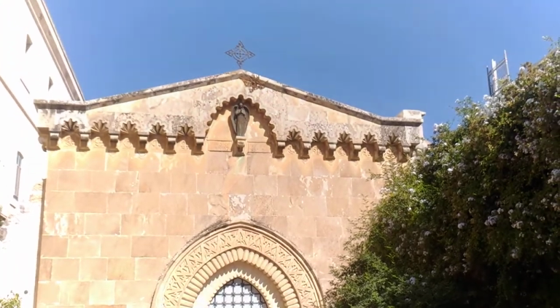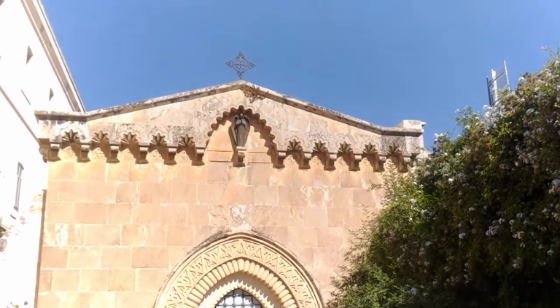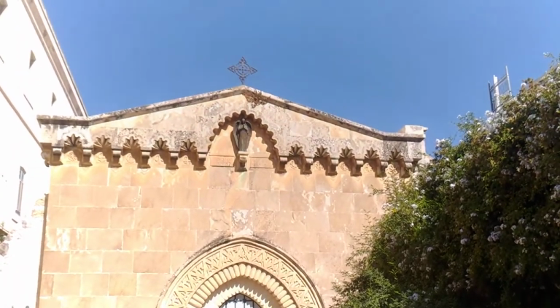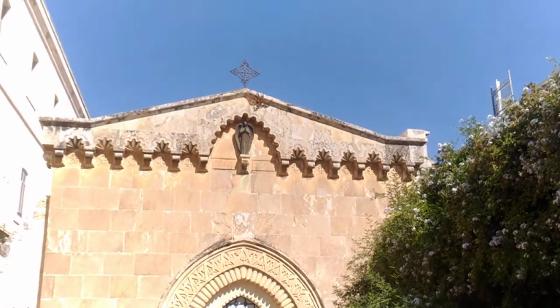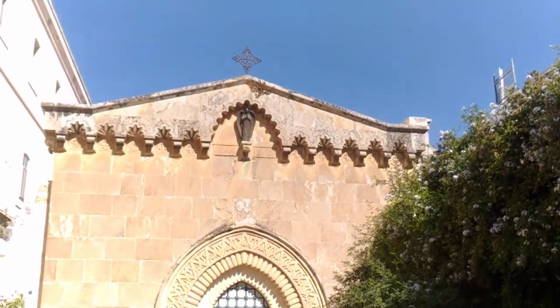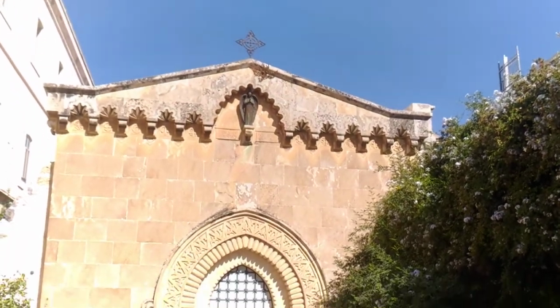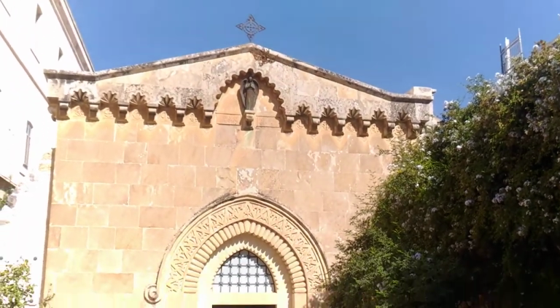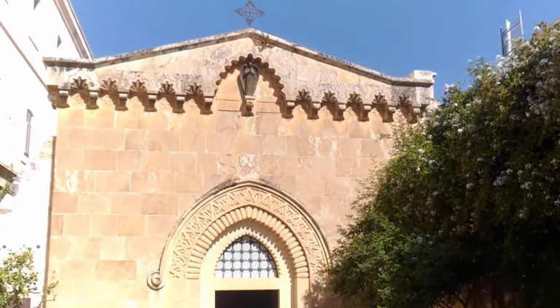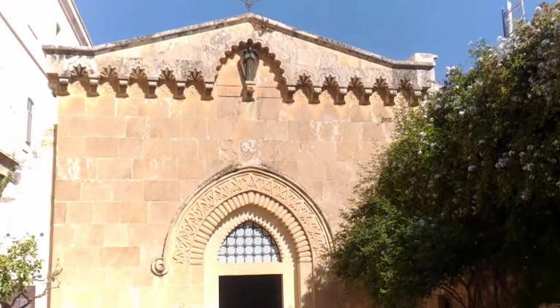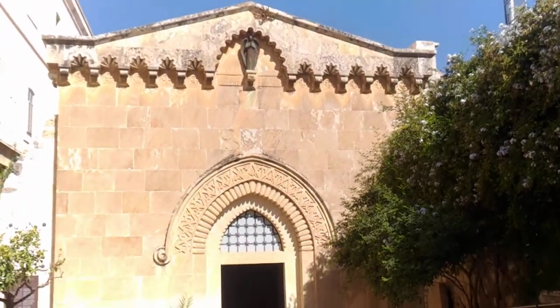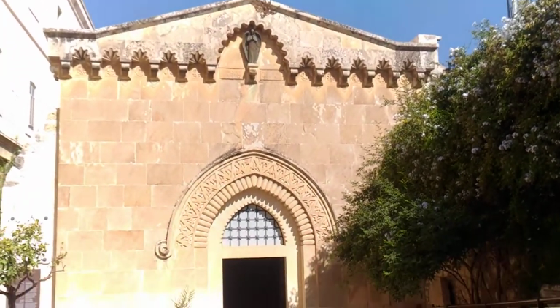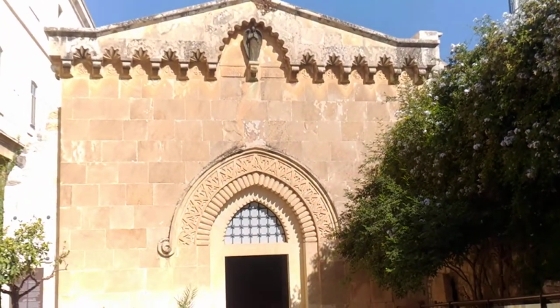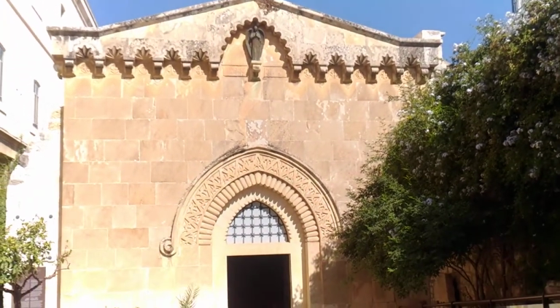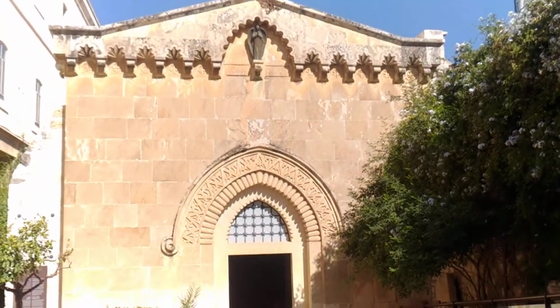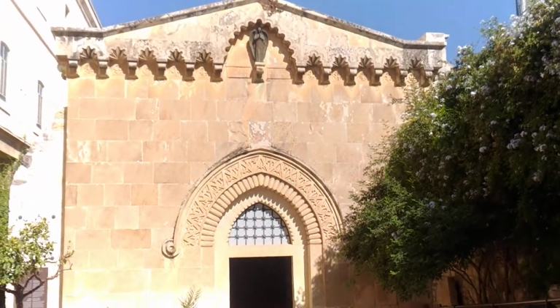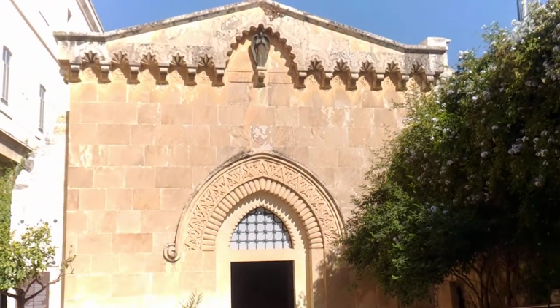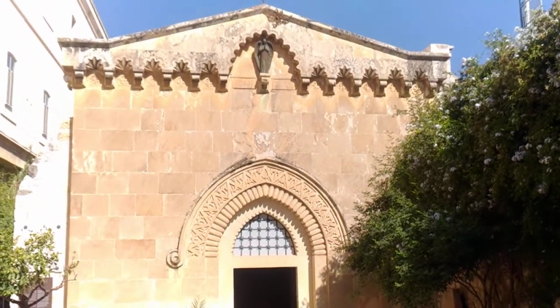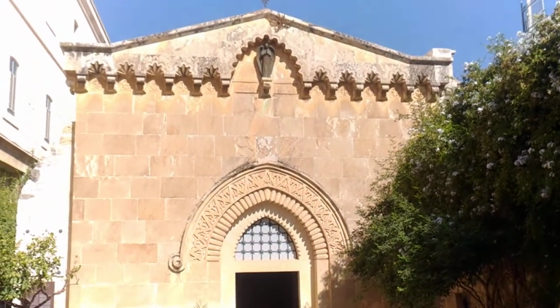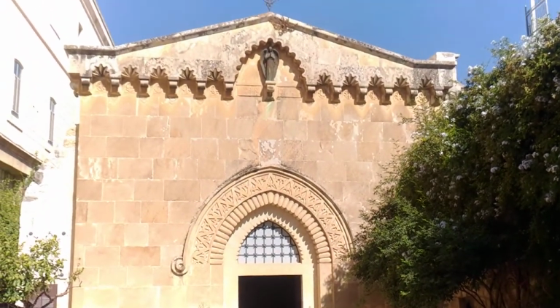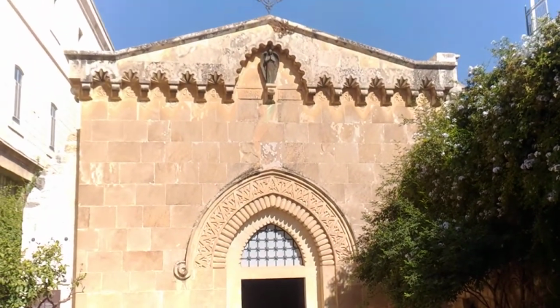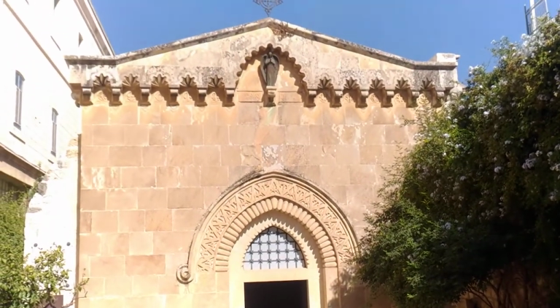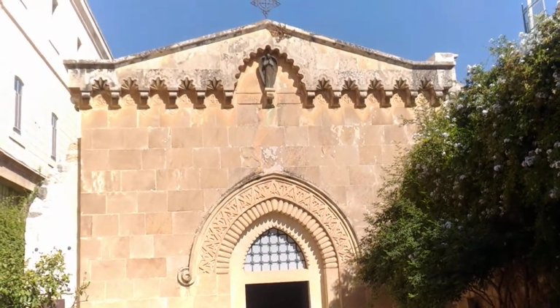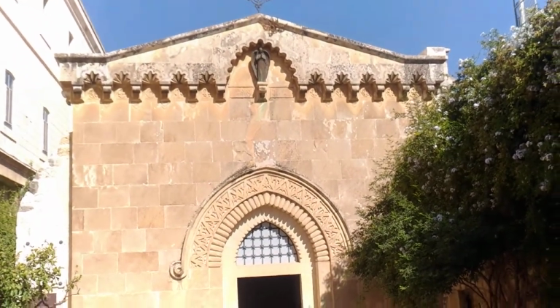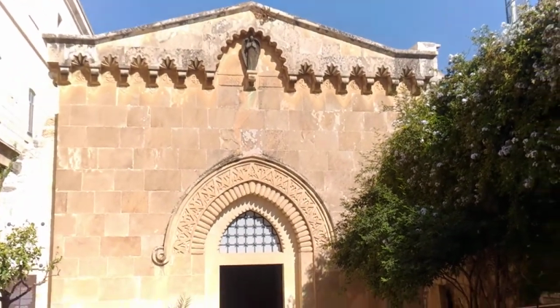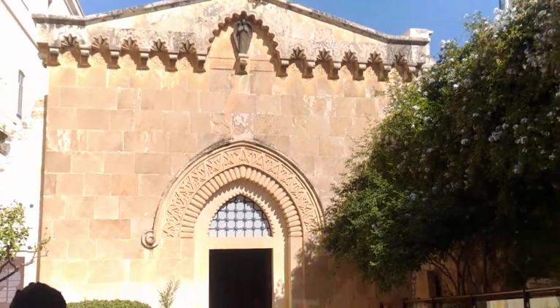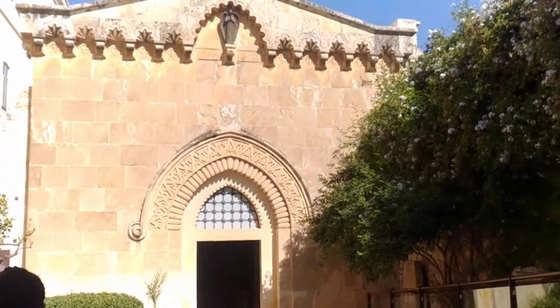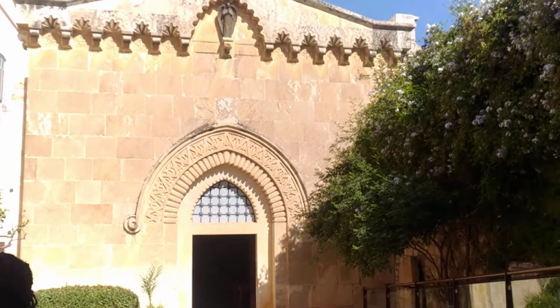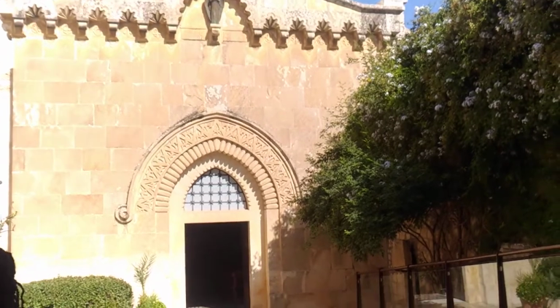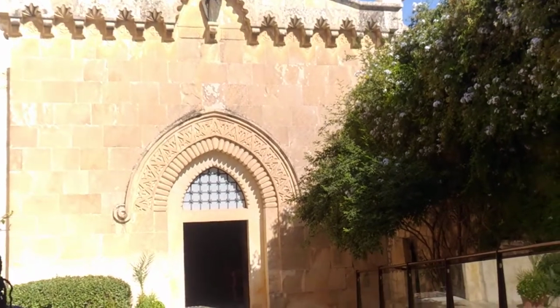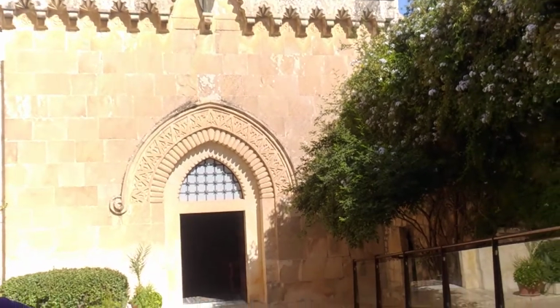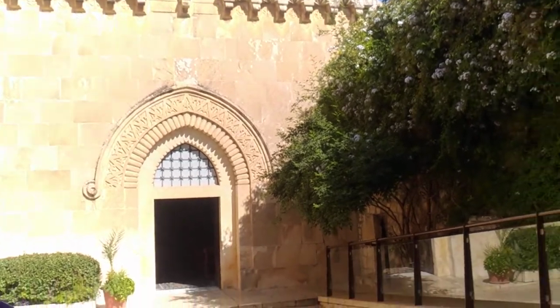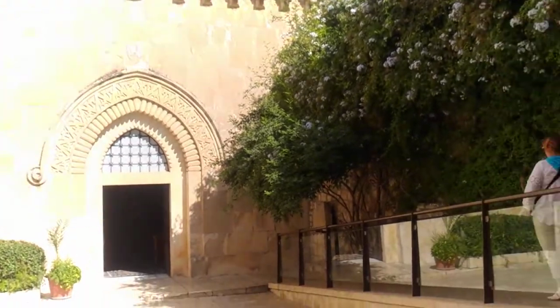Also this museum — Museum de la Santa. Very beautiful.